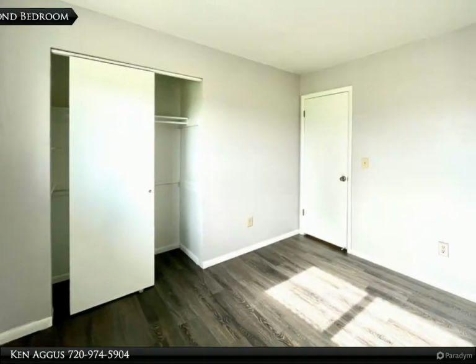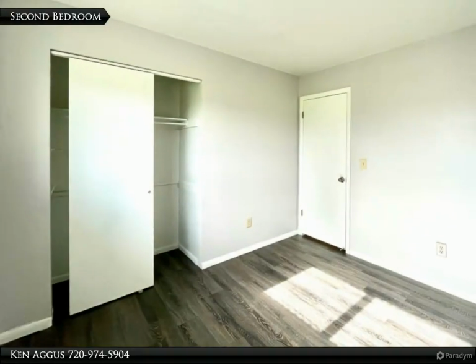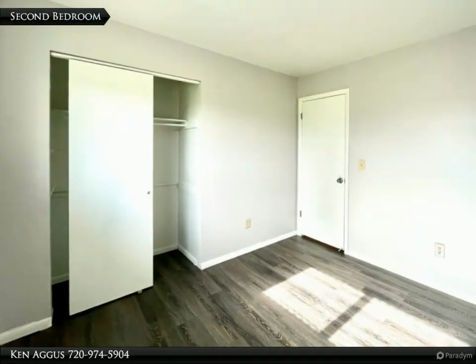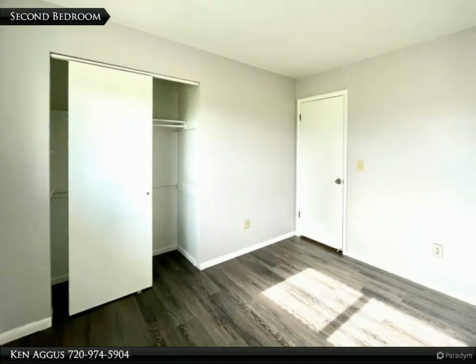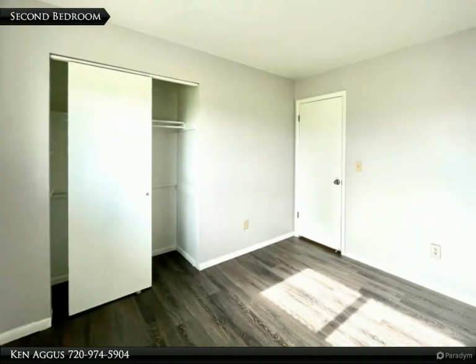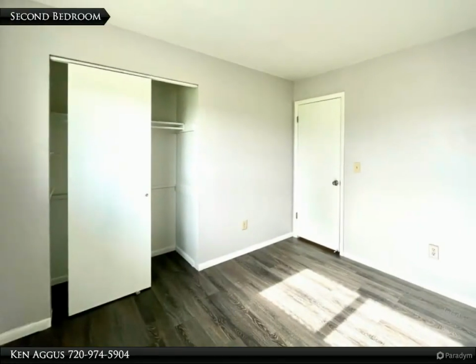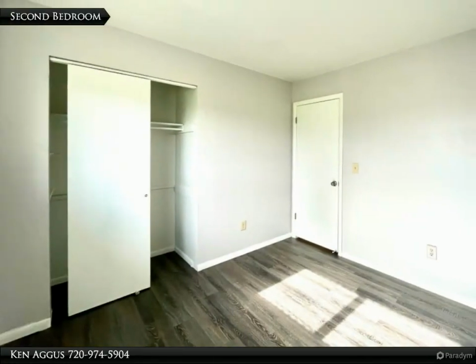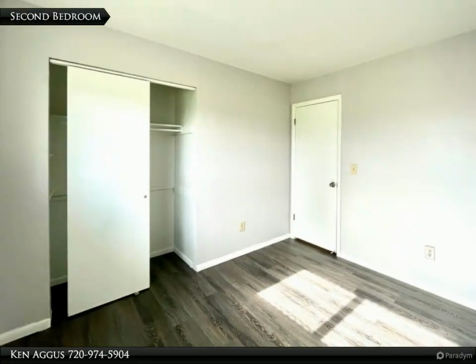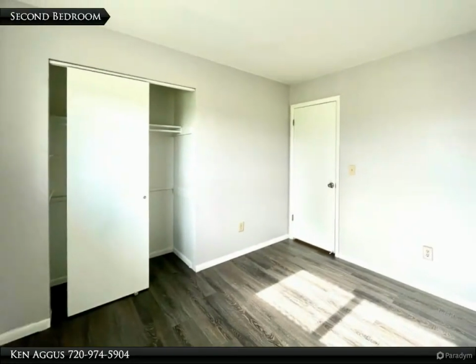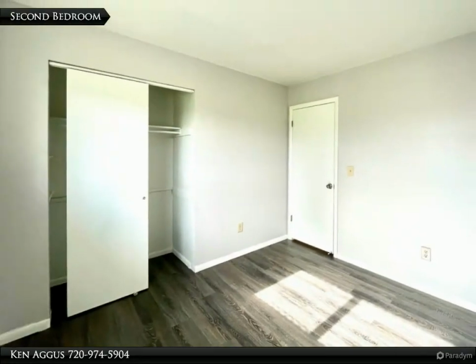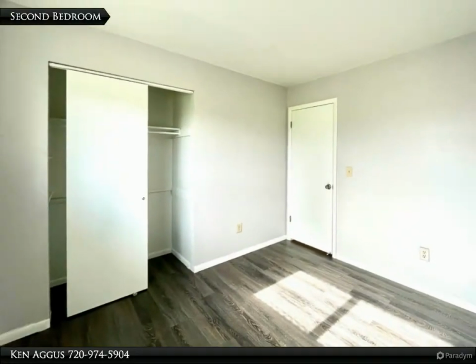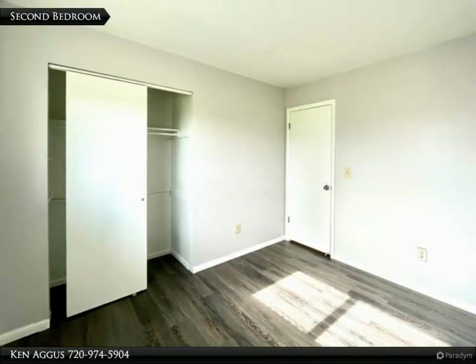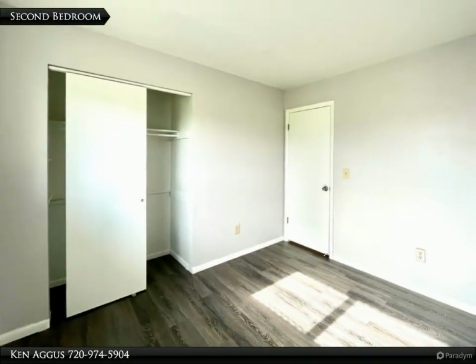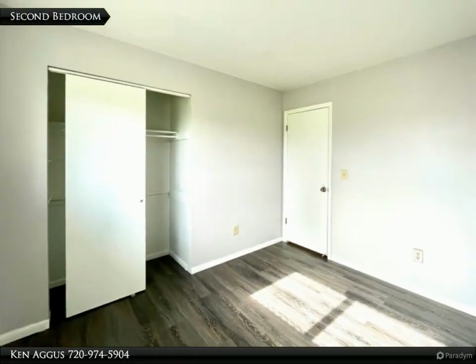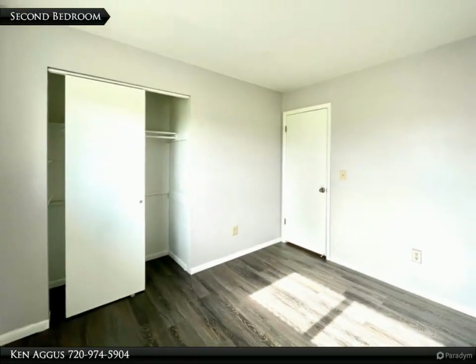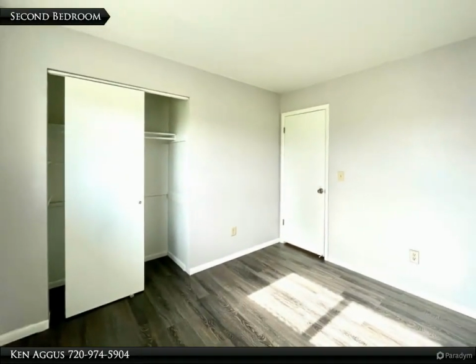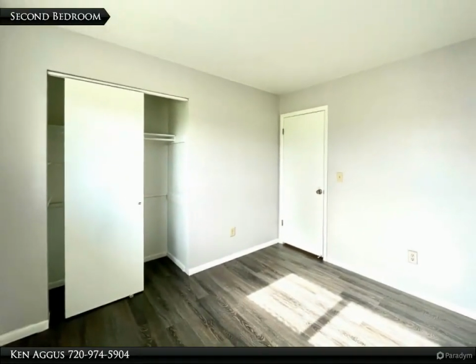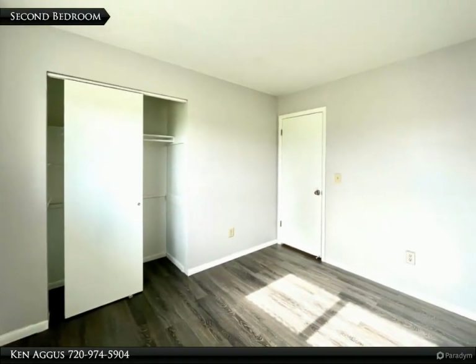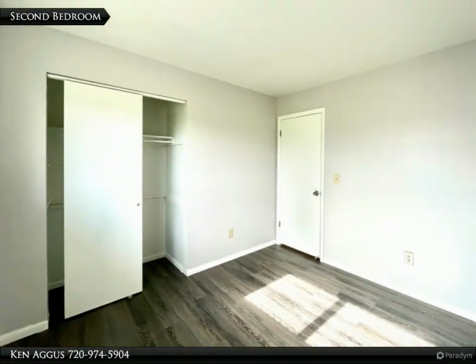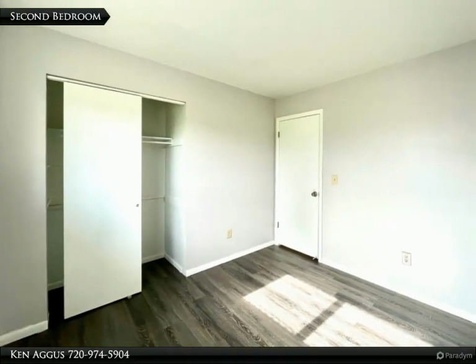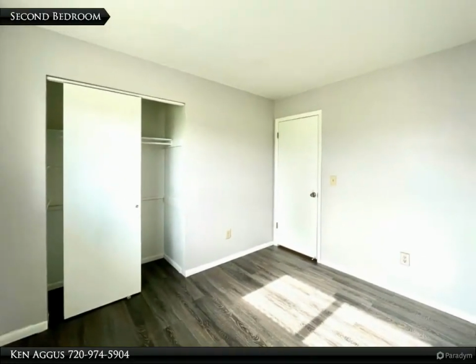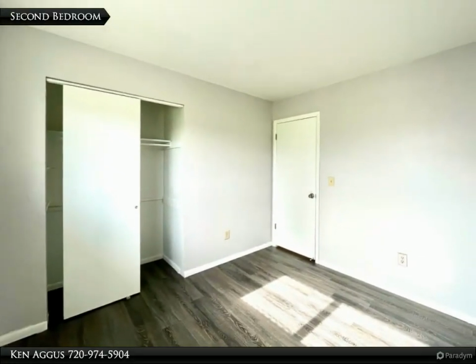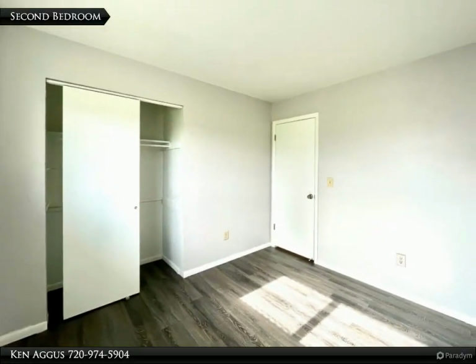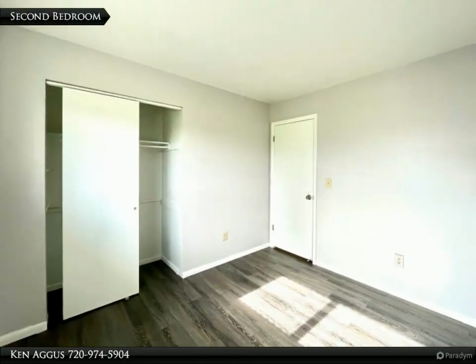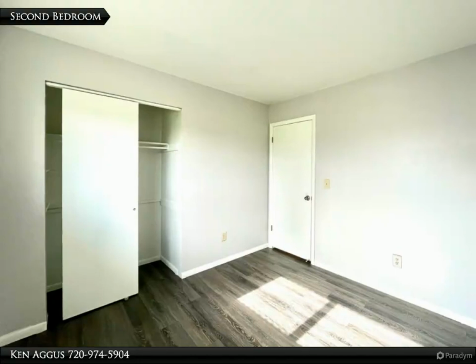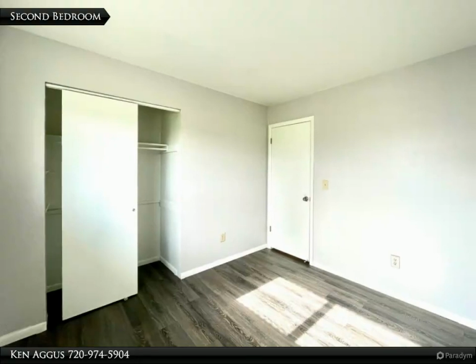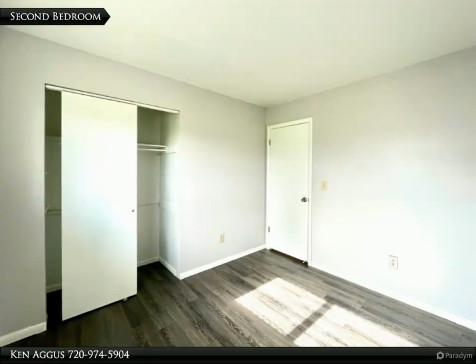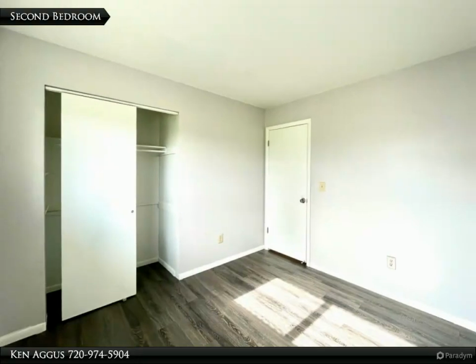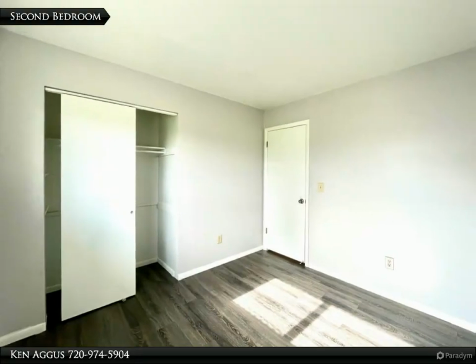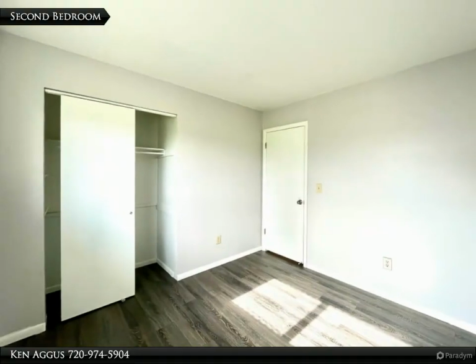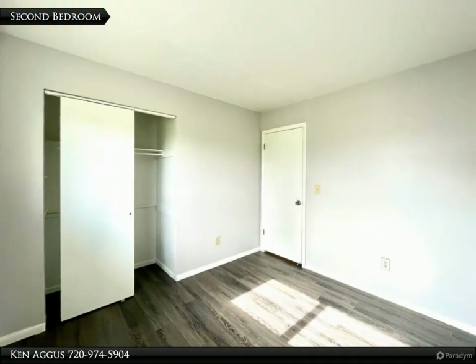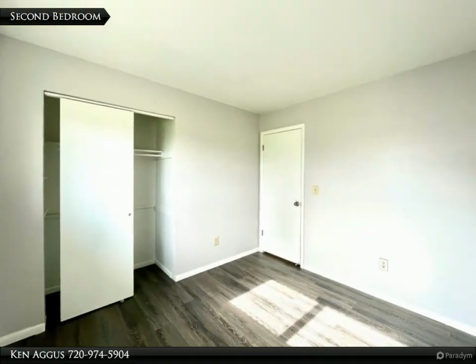The other two bedrooms are clean and cozy with good-sized closets and plenty of natural light.